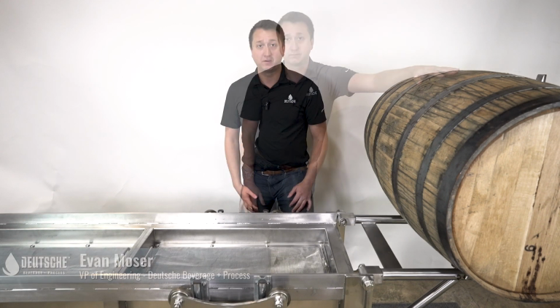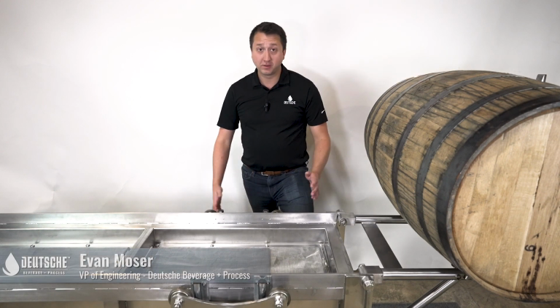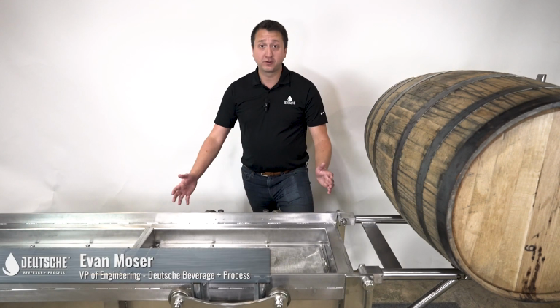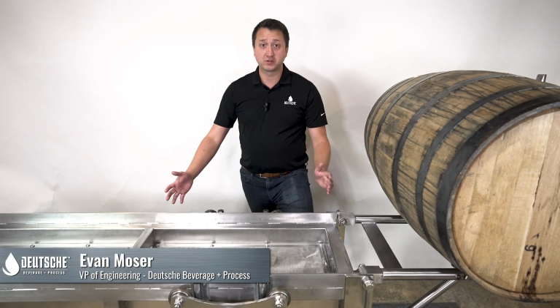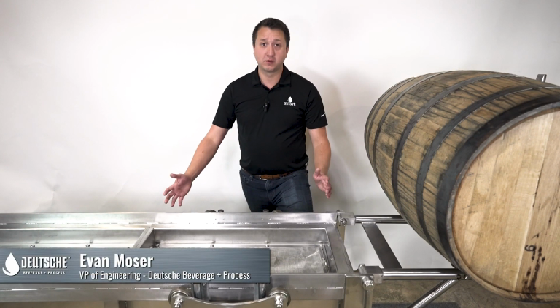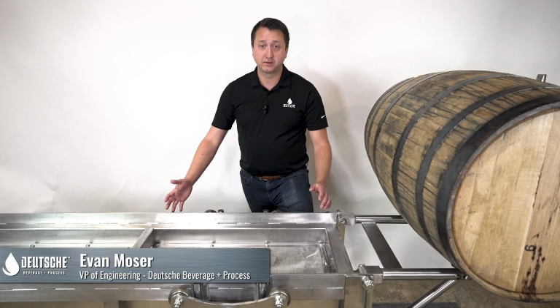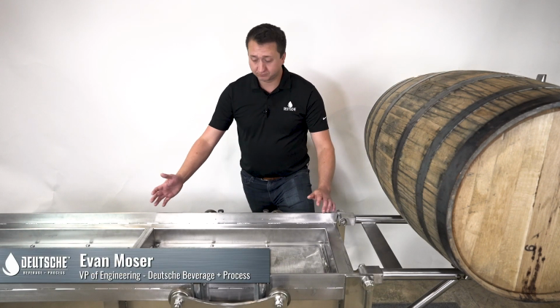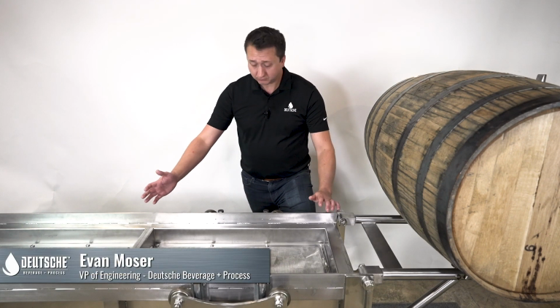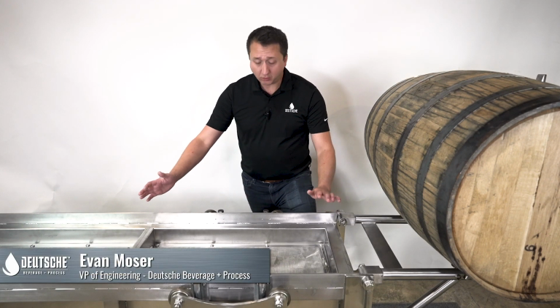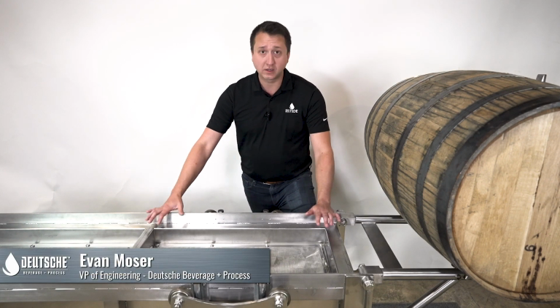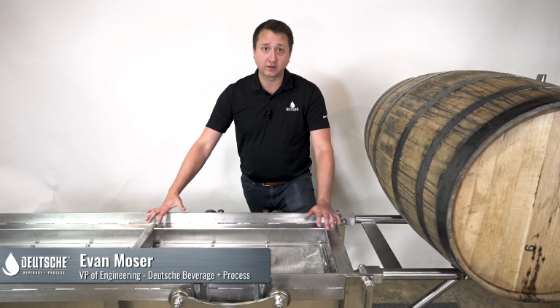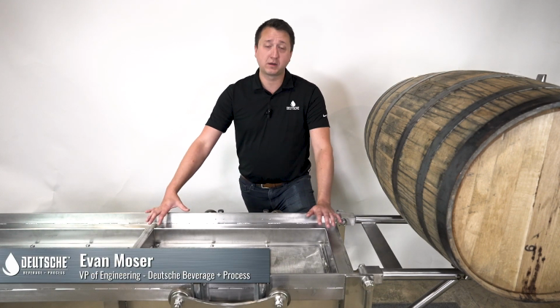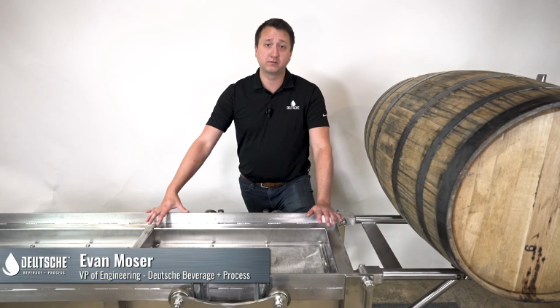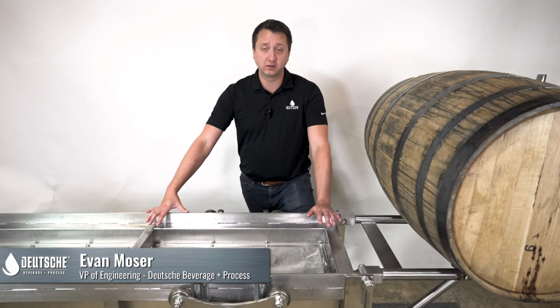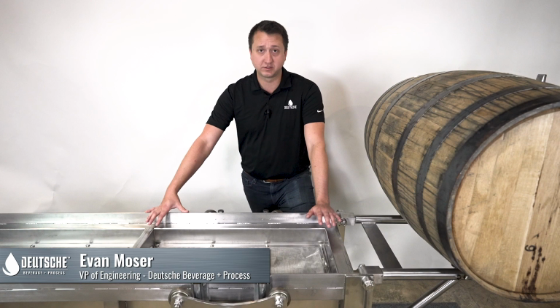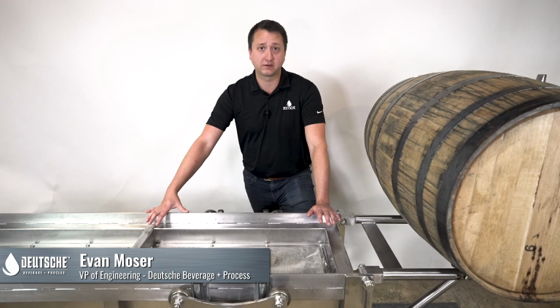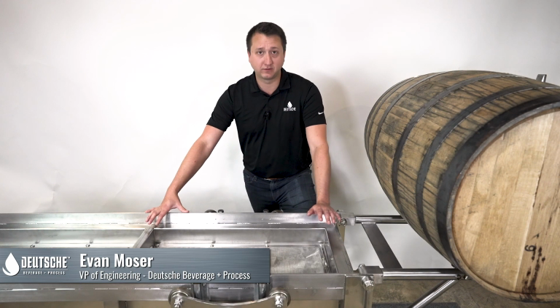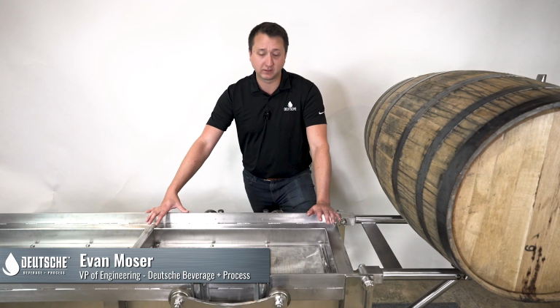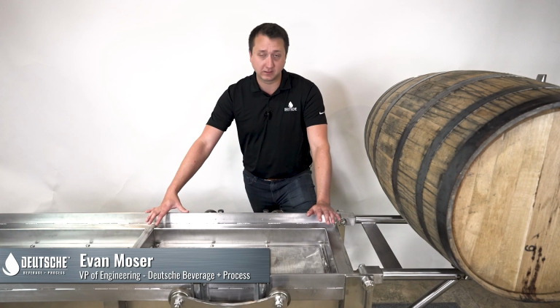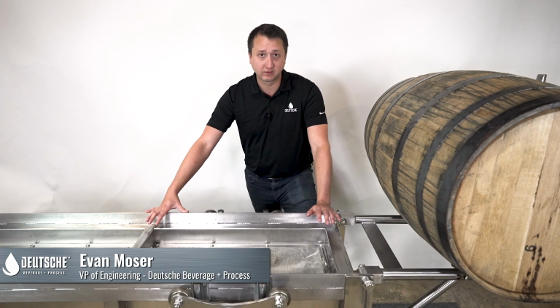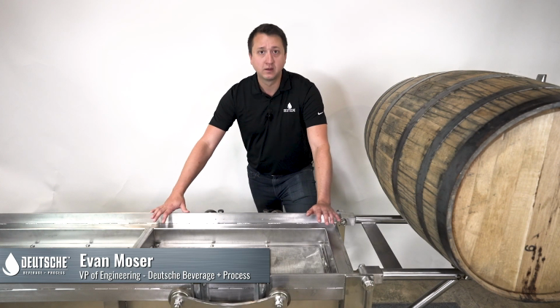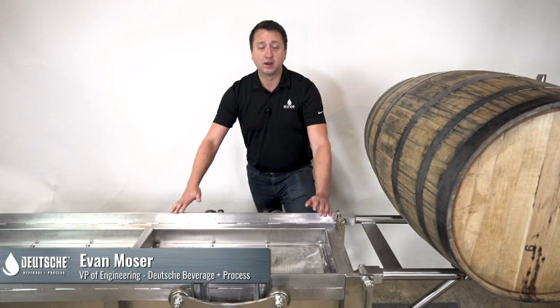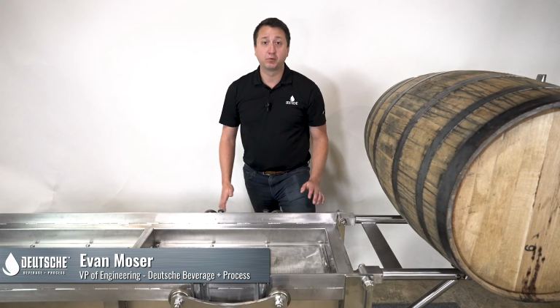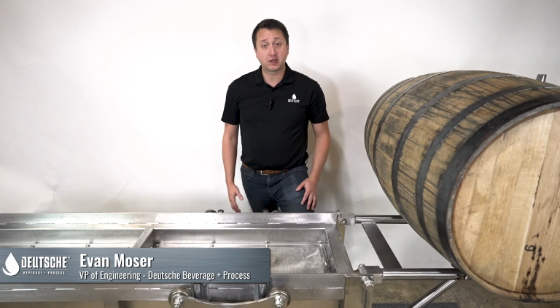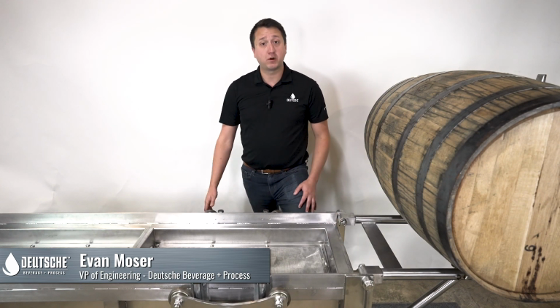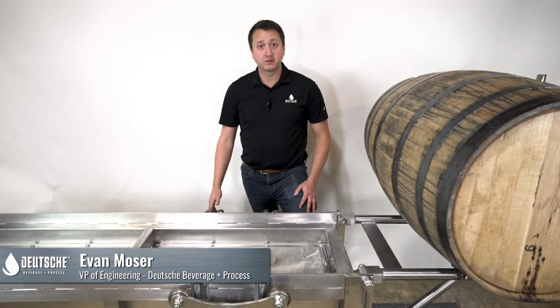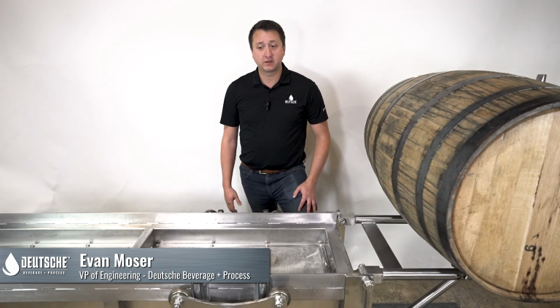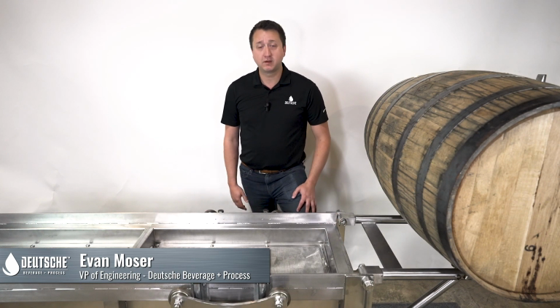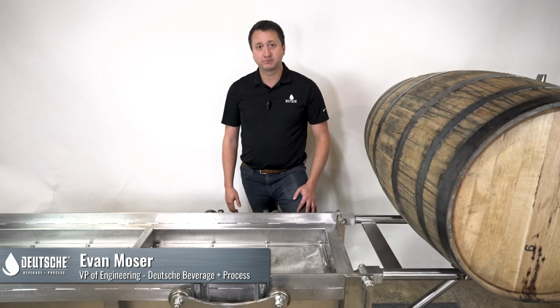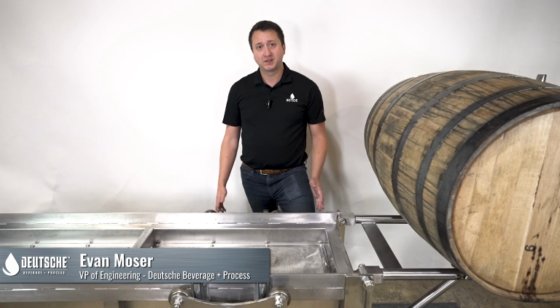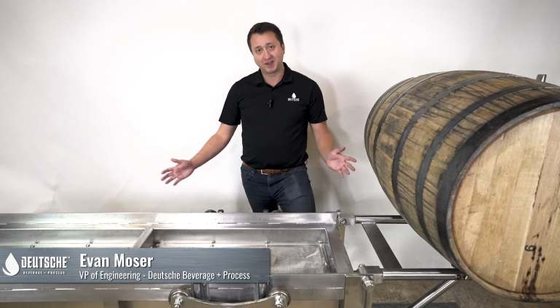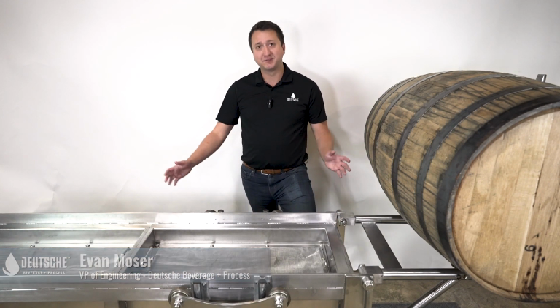With all Deutsche equipment, we can customize to meet your exact distilling needs. Appreciate you watching this video. Thank you.